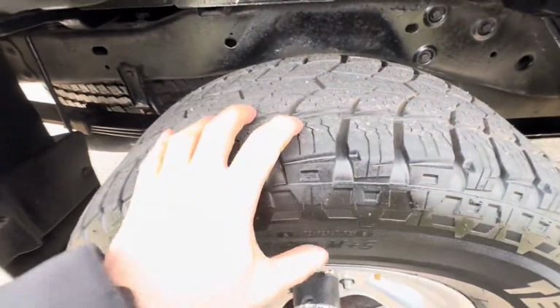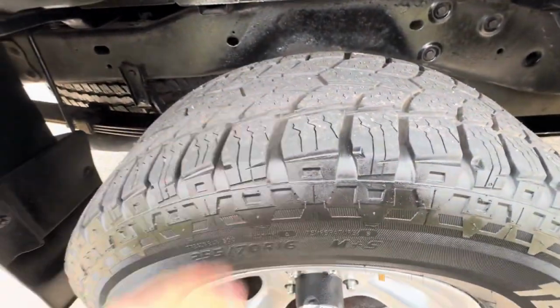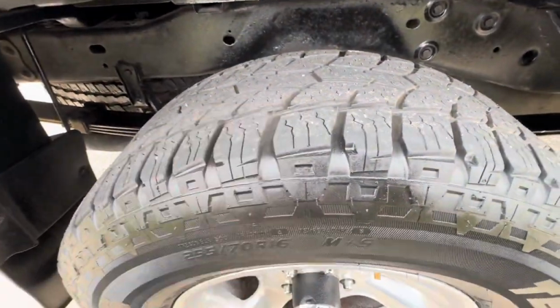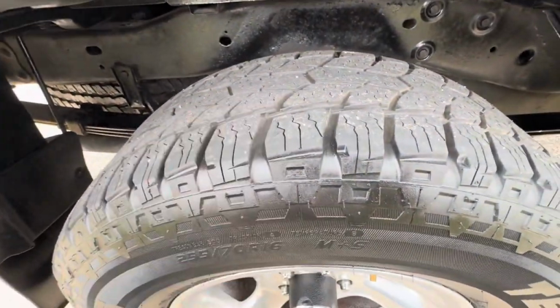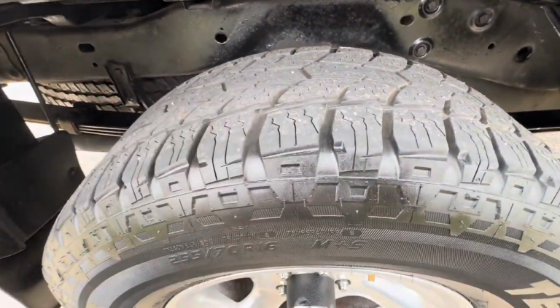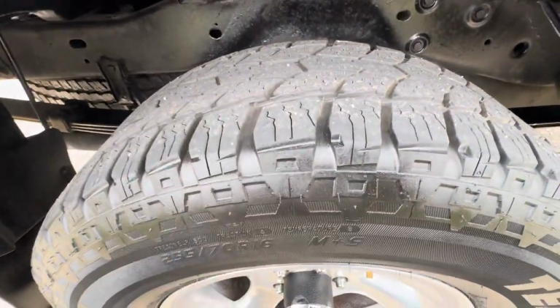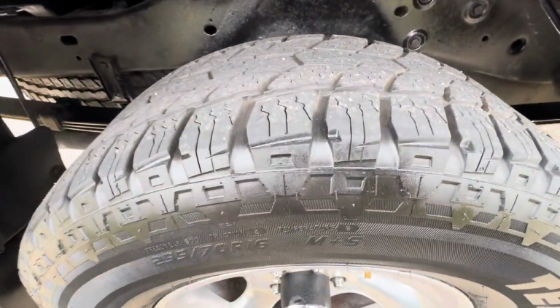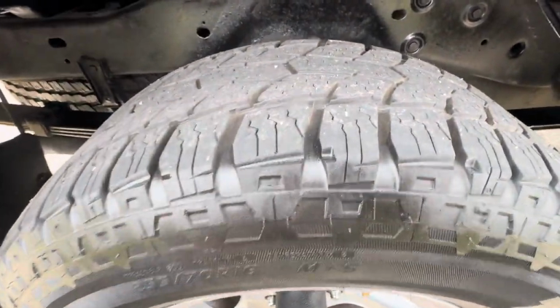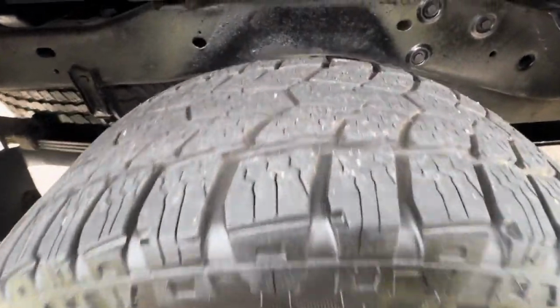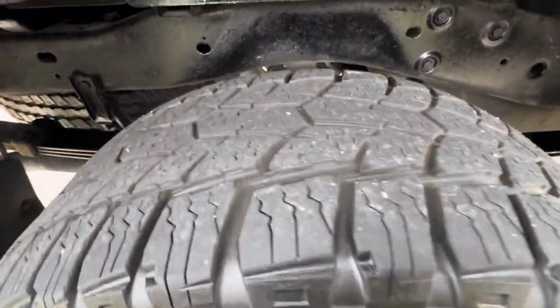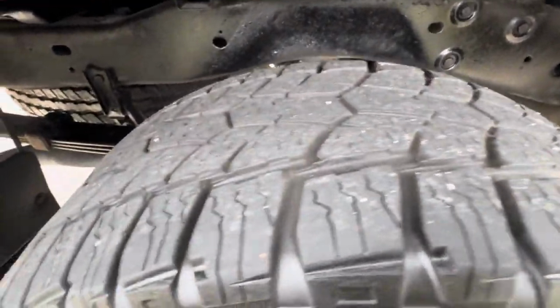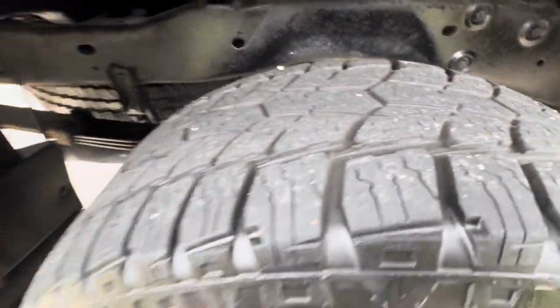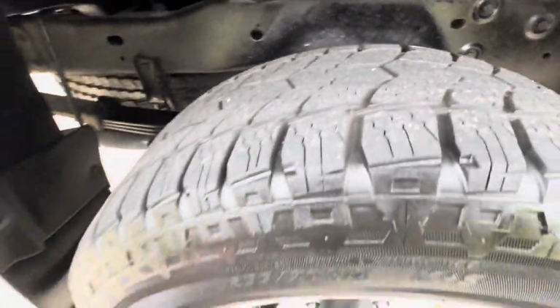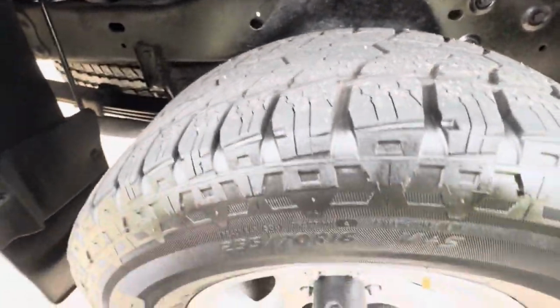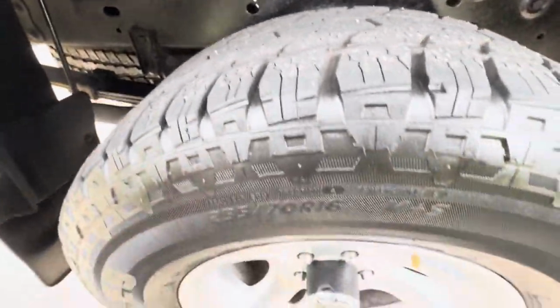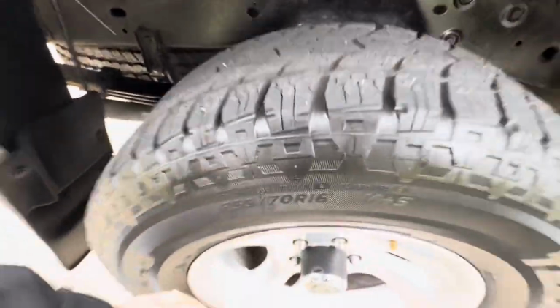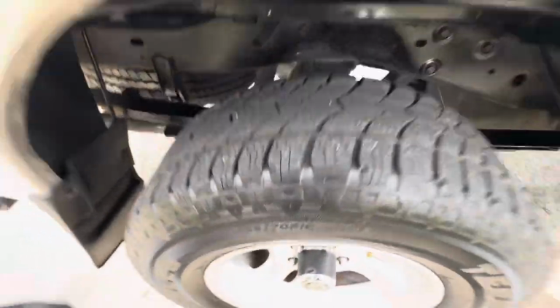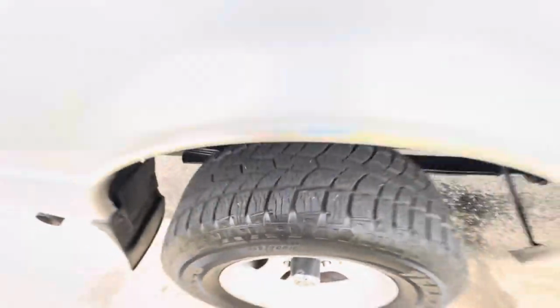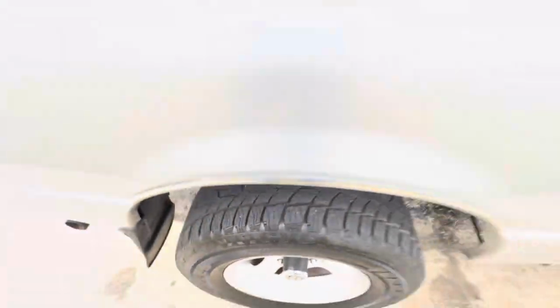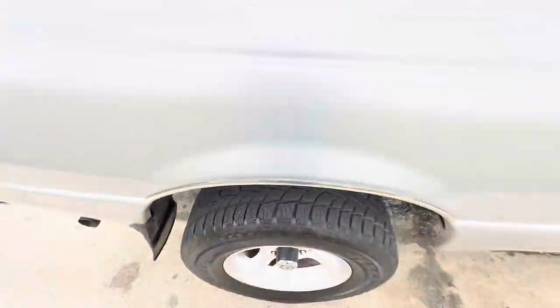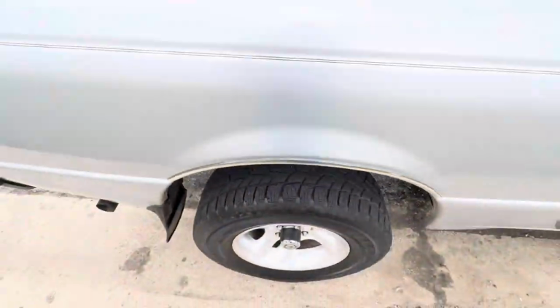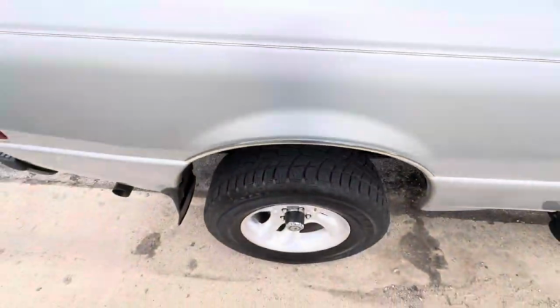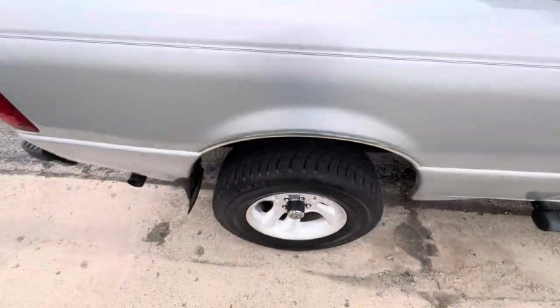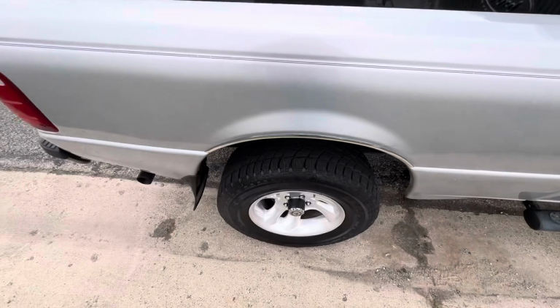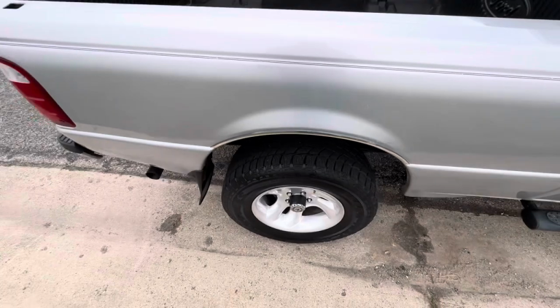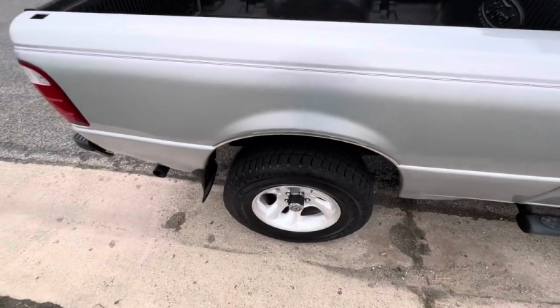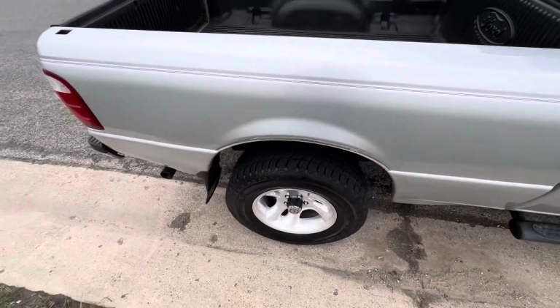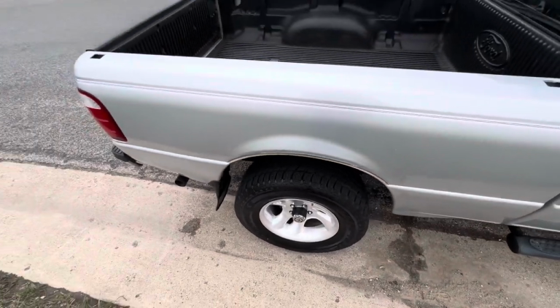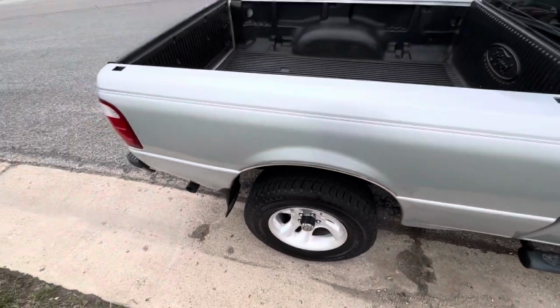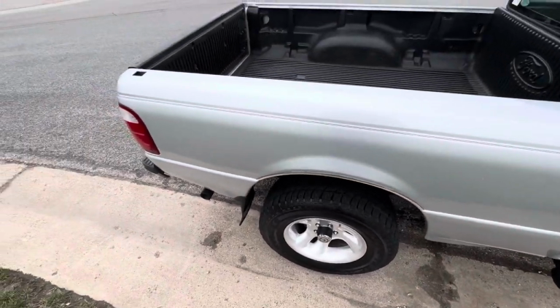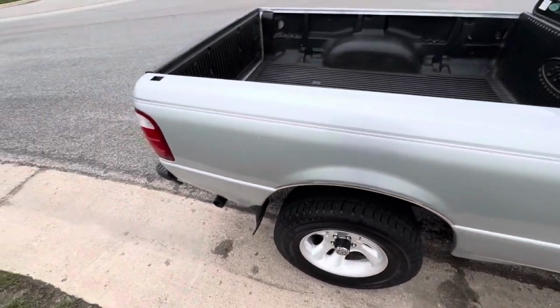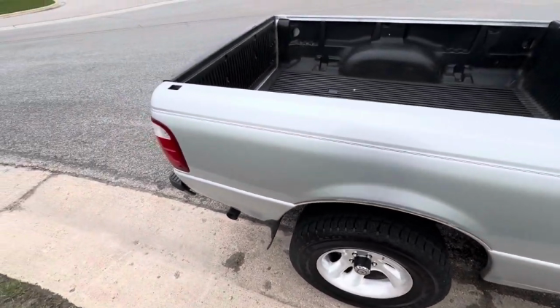Tires have pretty good tread left. I'd say you get another year, maybe two years out of them. Sitting on some American Racing wheels.